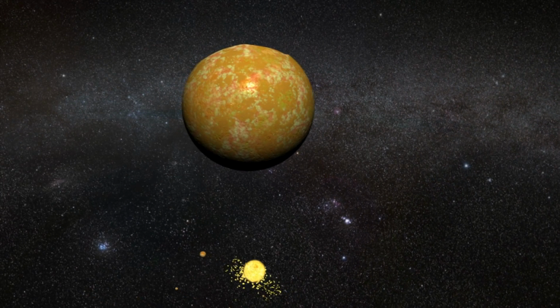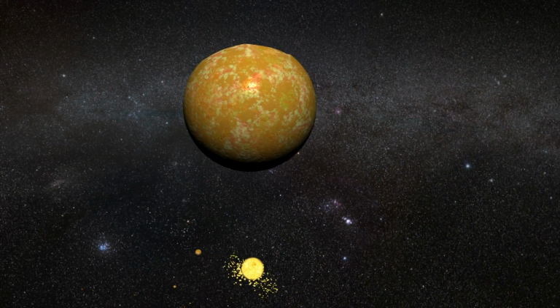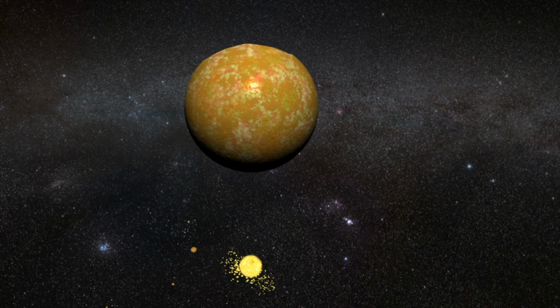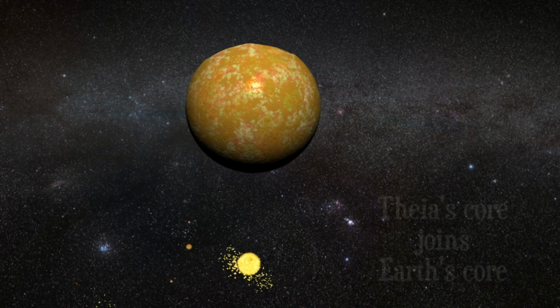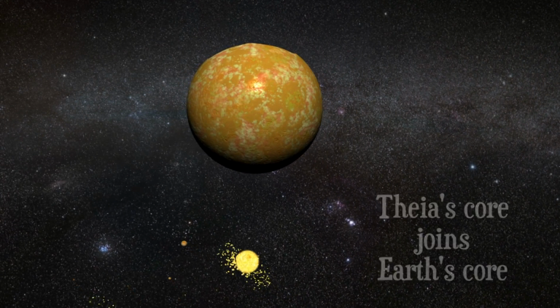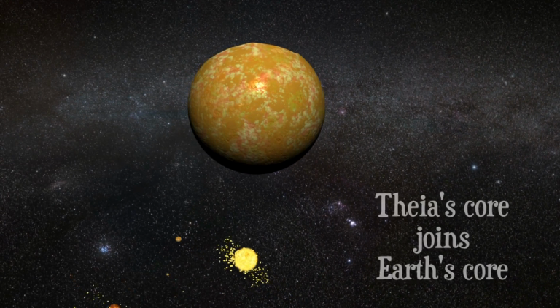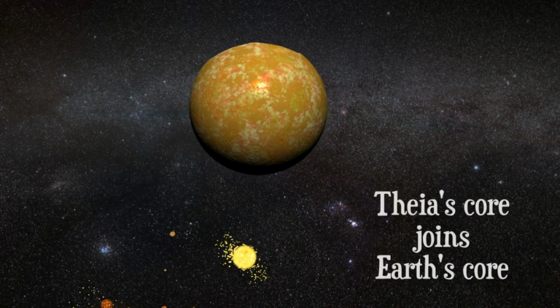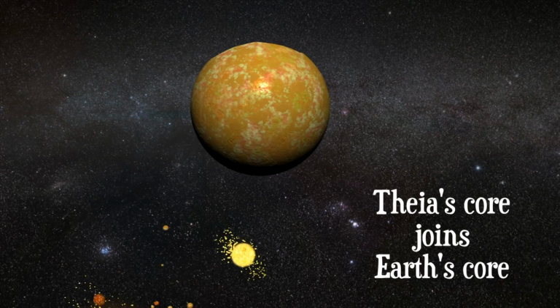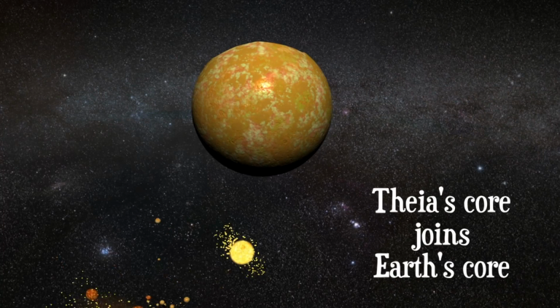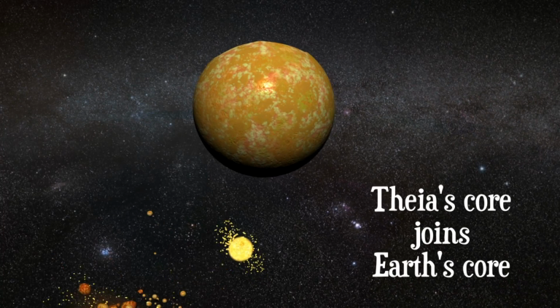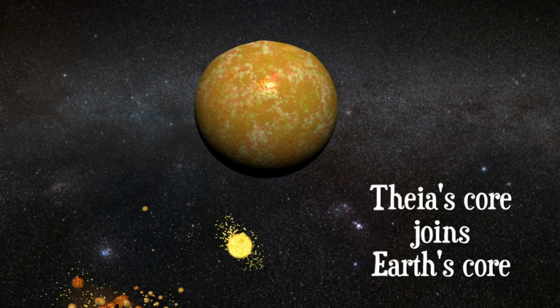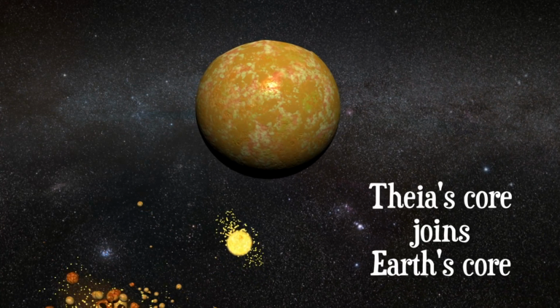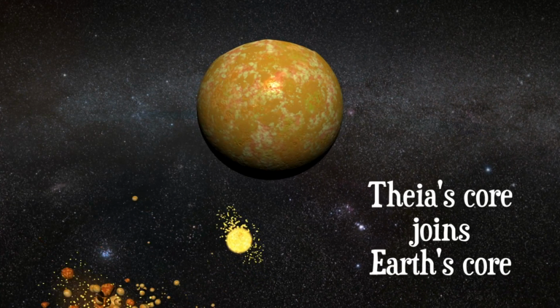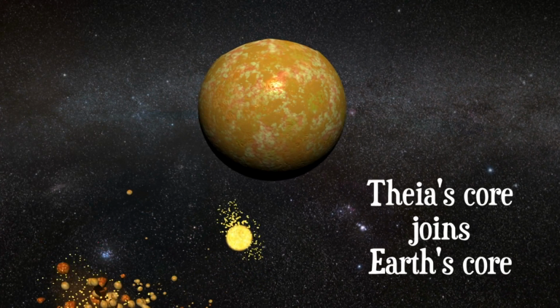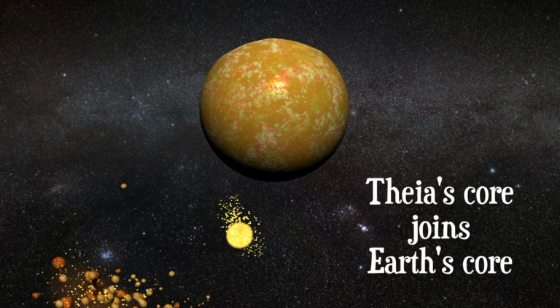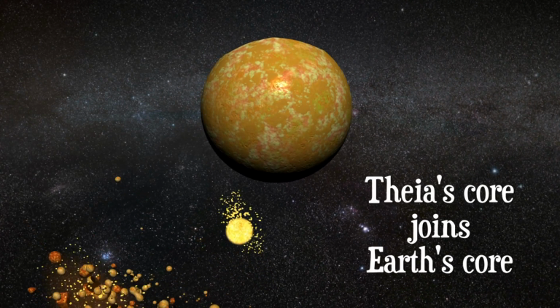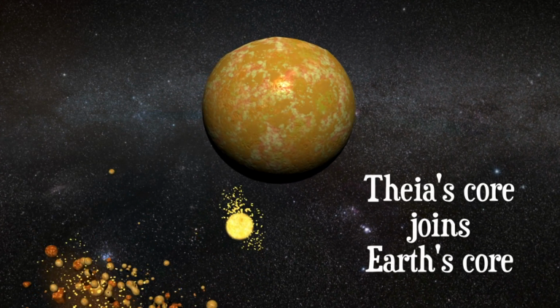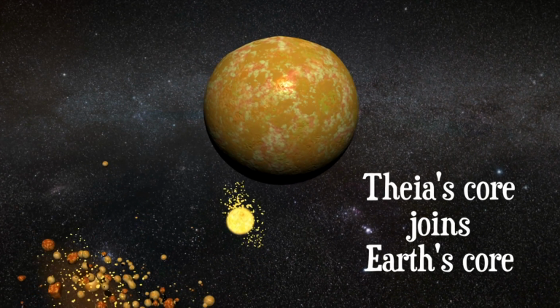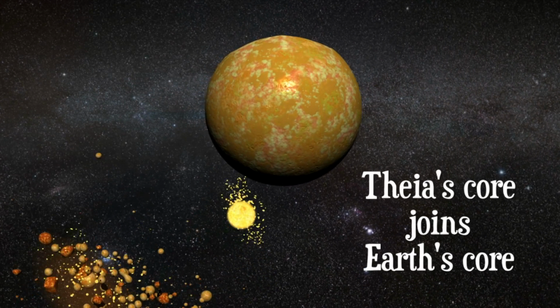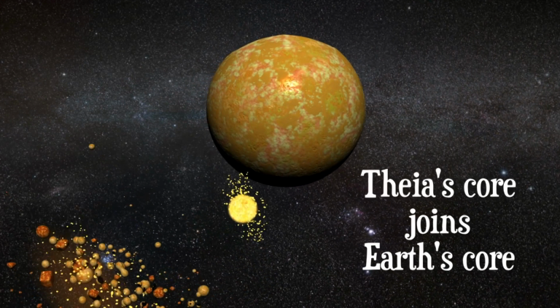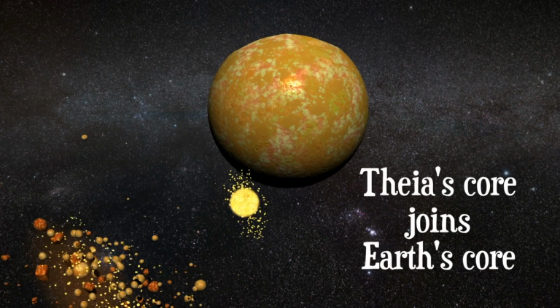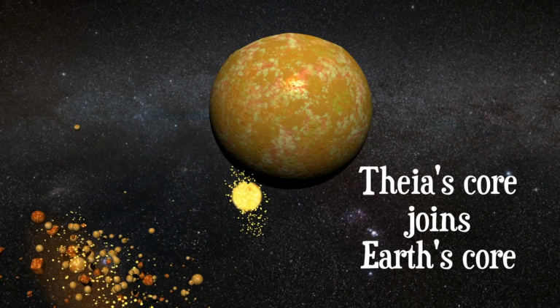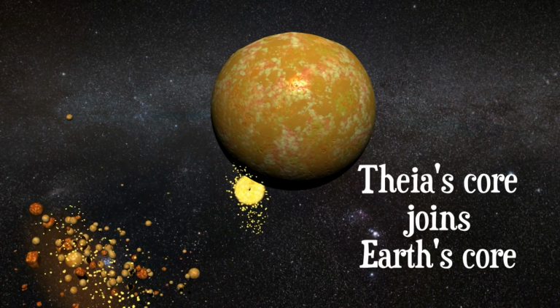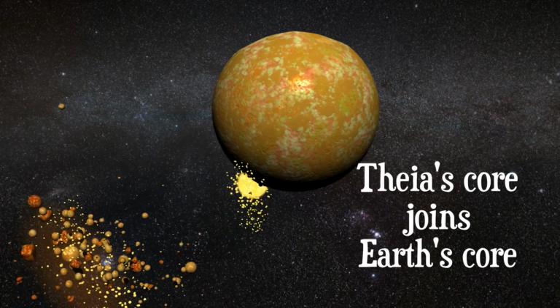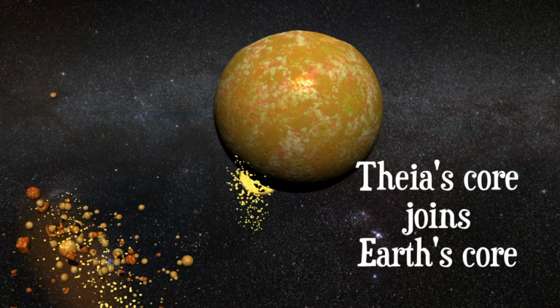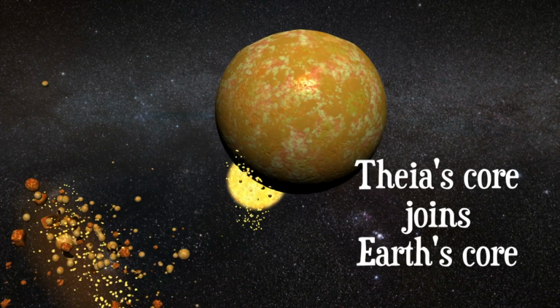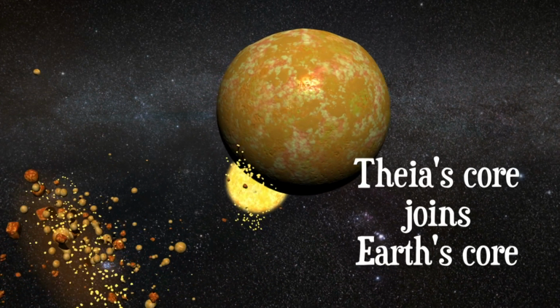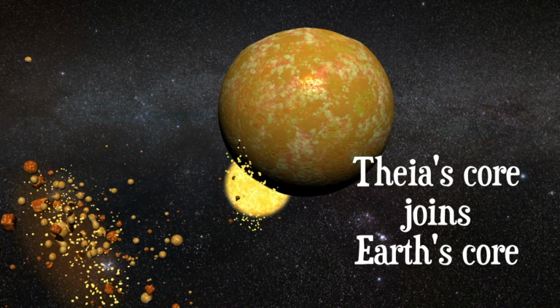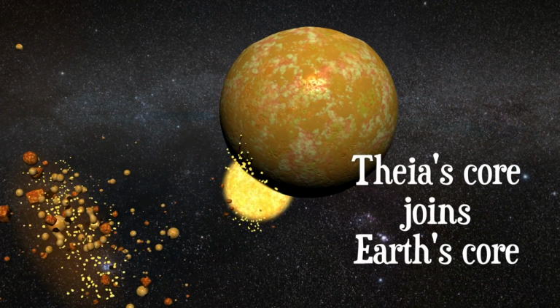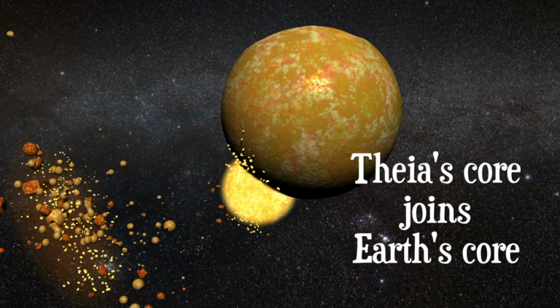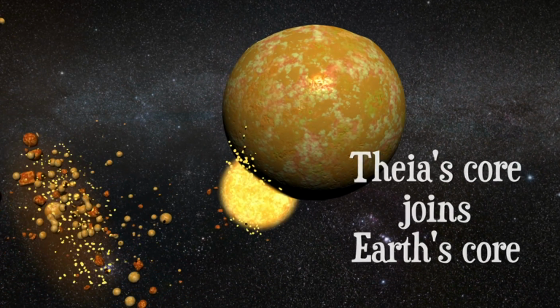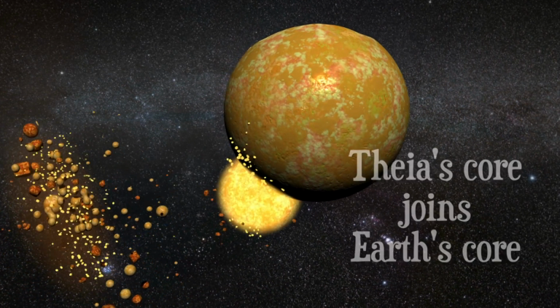The core of Theia orbits around Earth and then collides again, joining Earth's core.